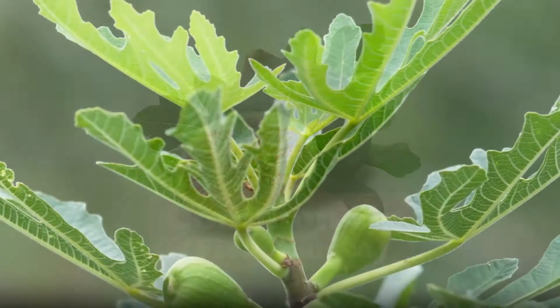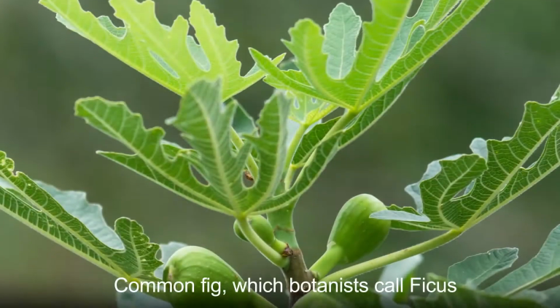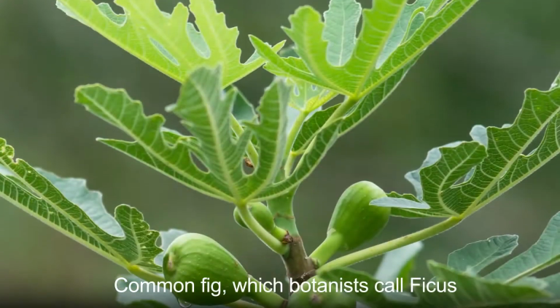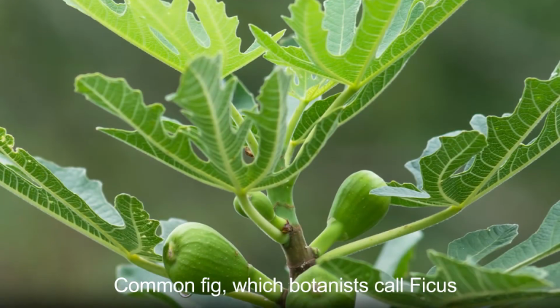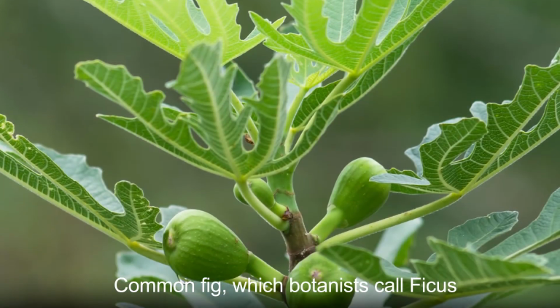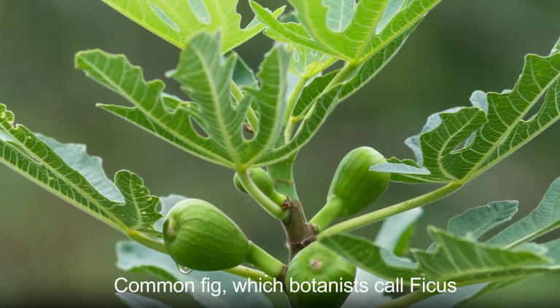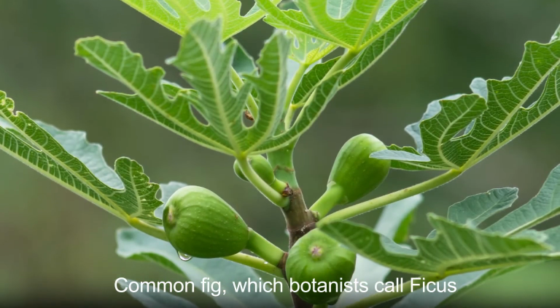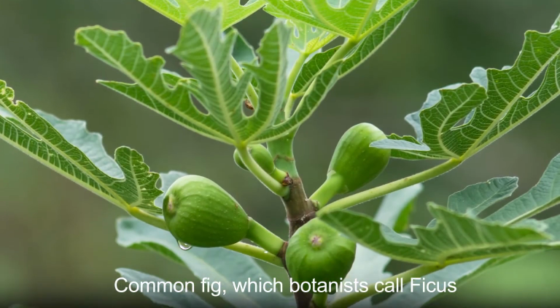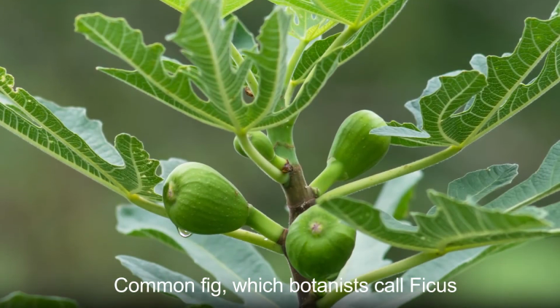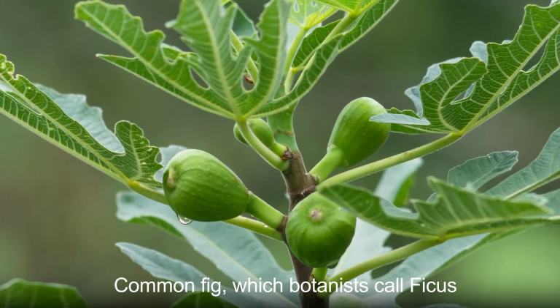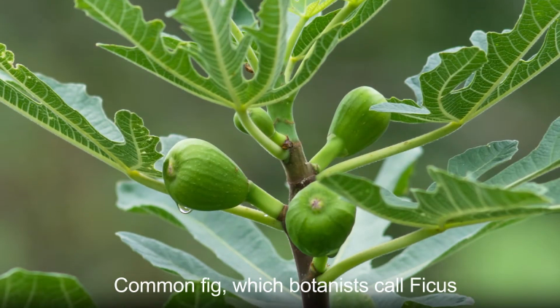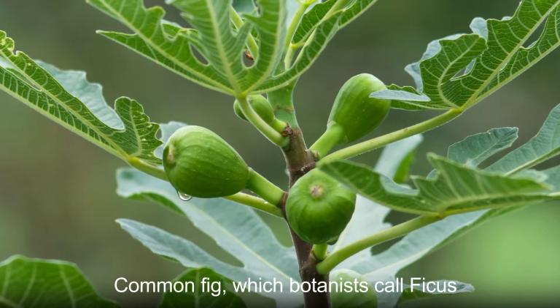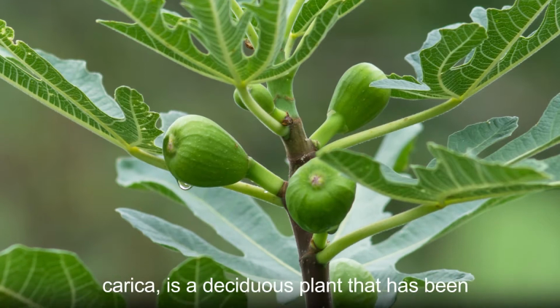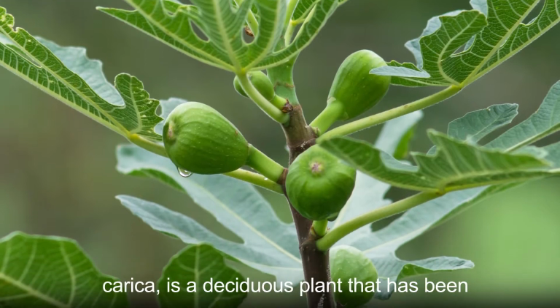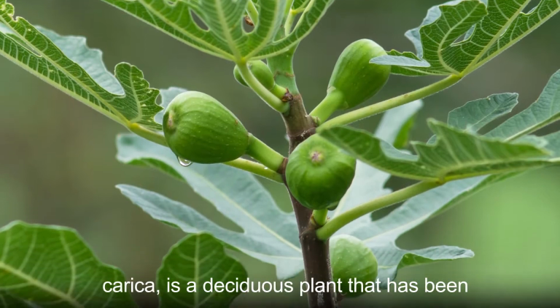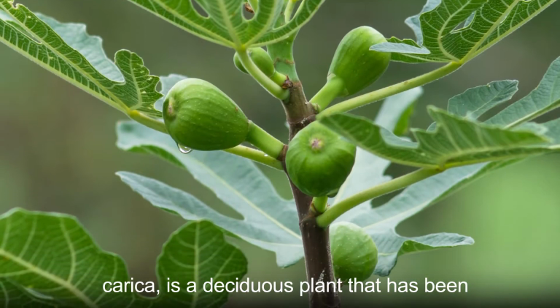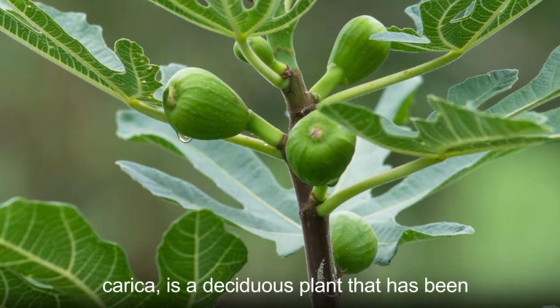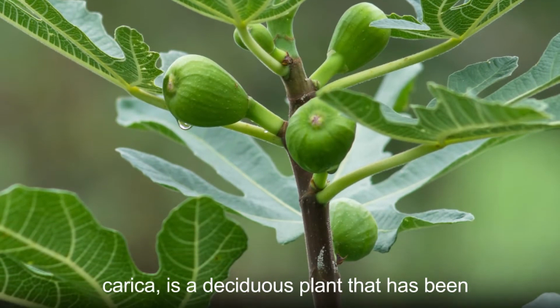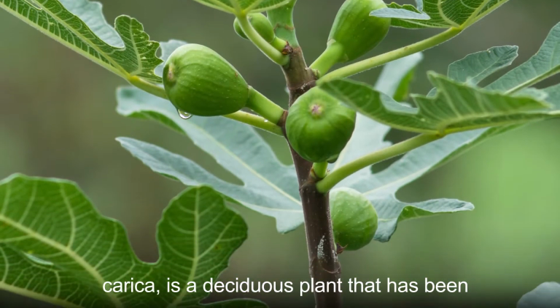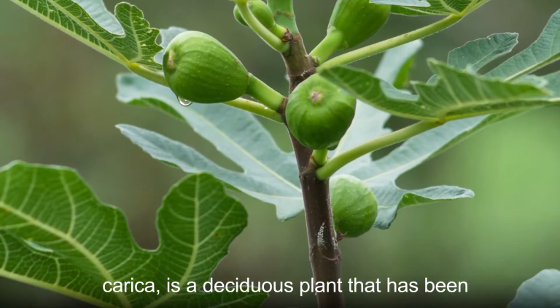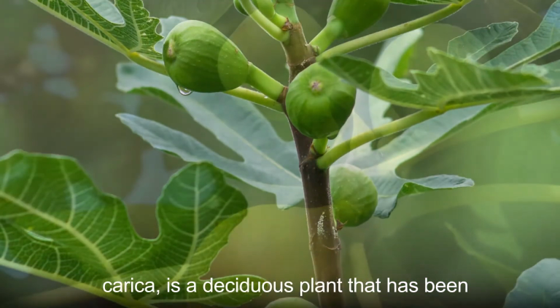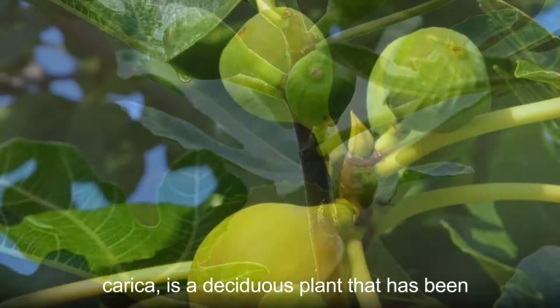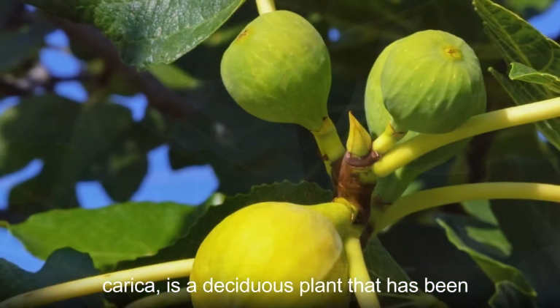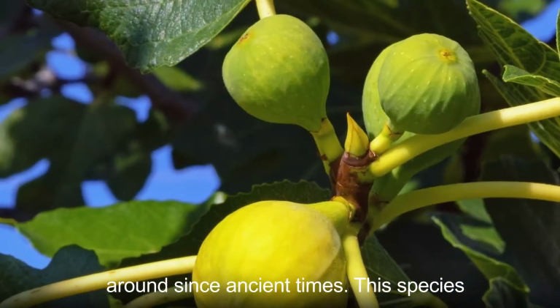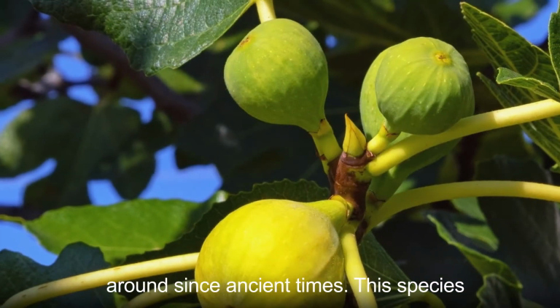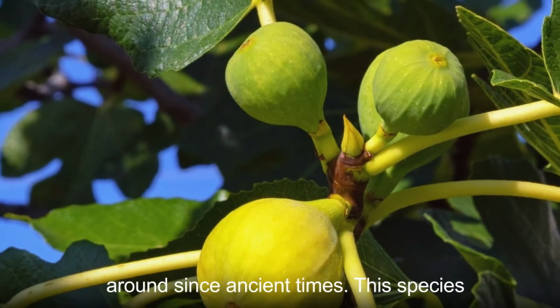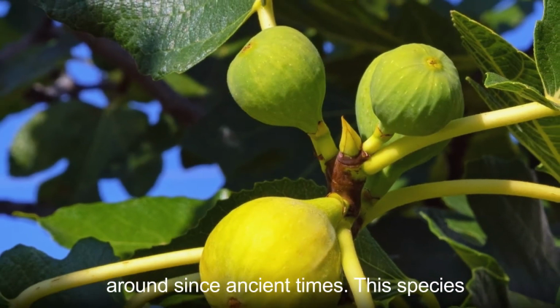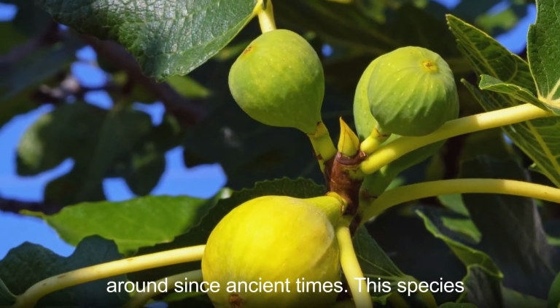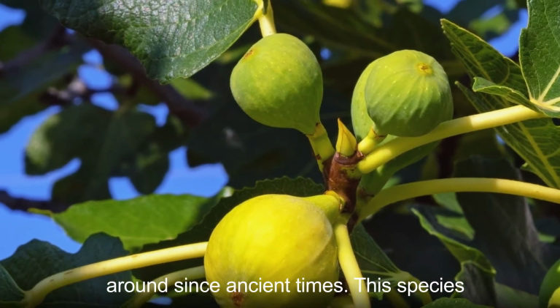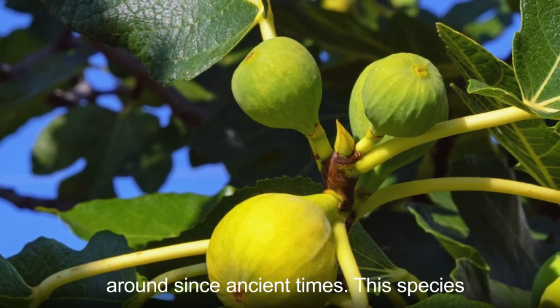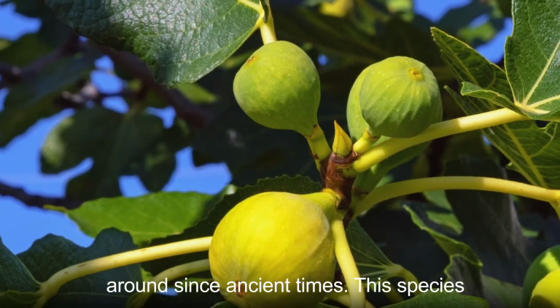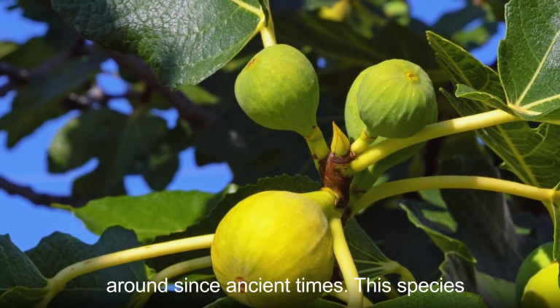Common fig, which botanists call ficus carica, is a deciduous plant that has been around since ancient times.